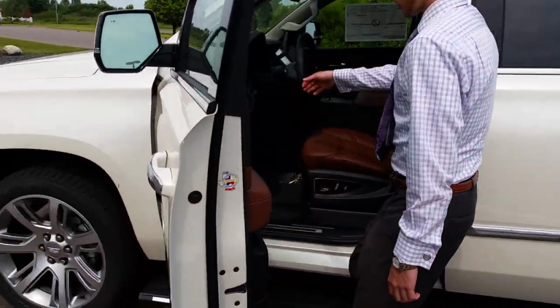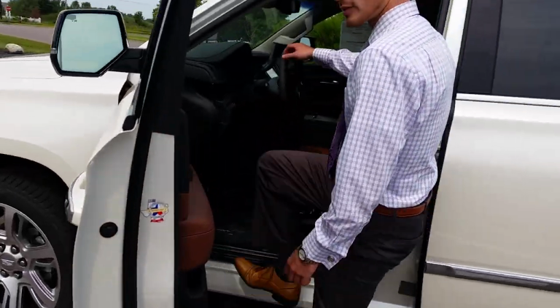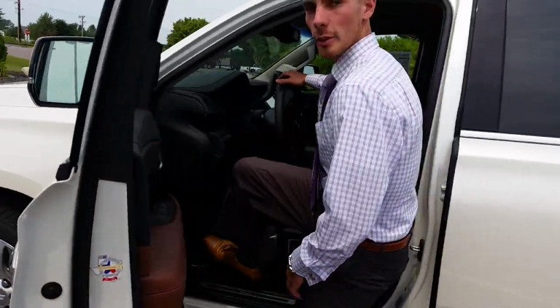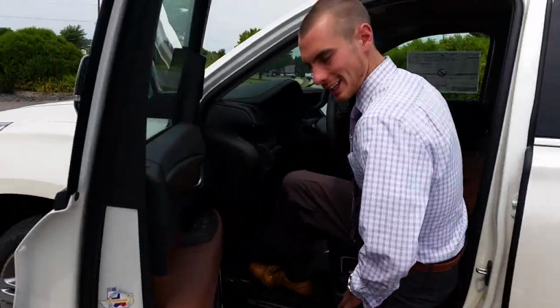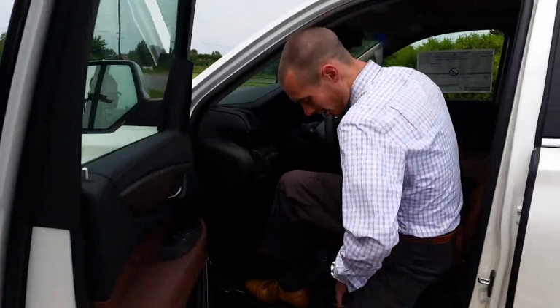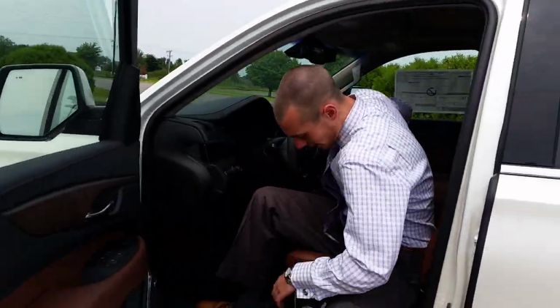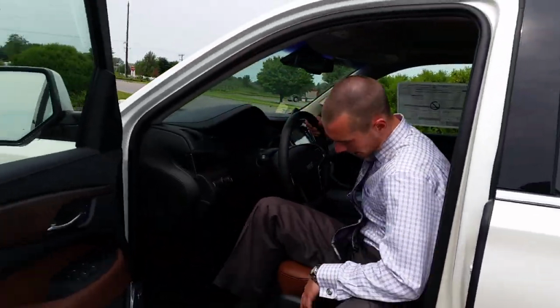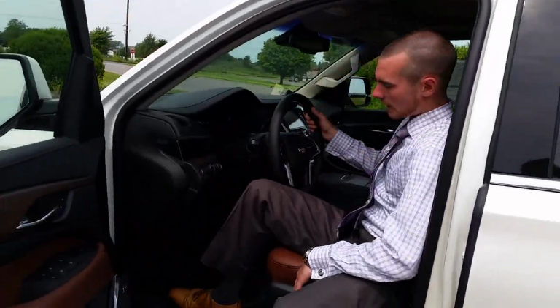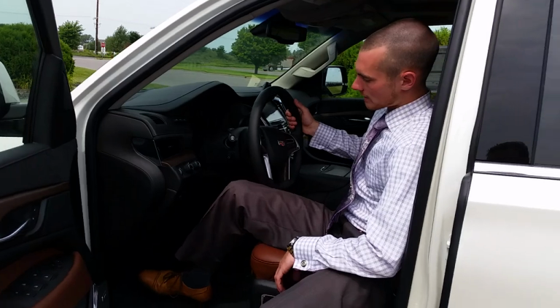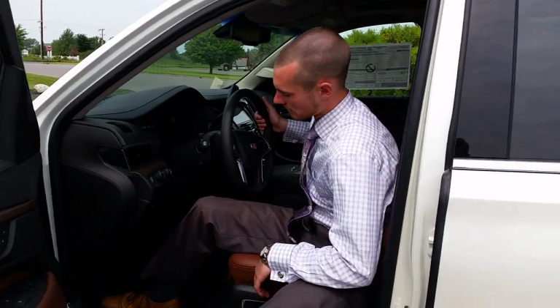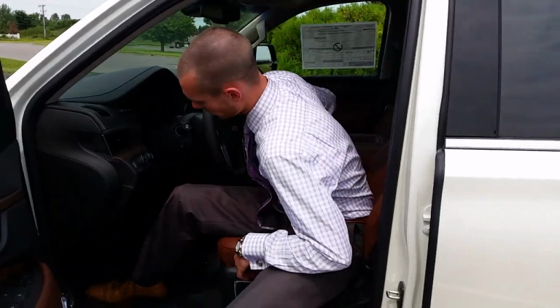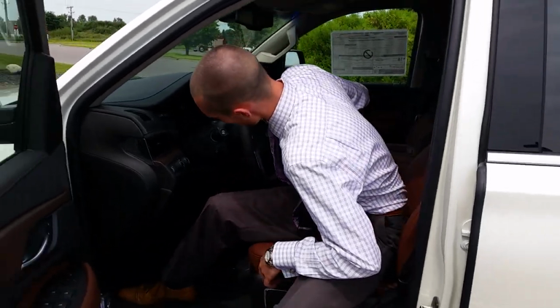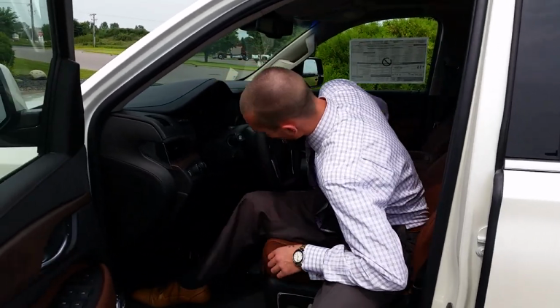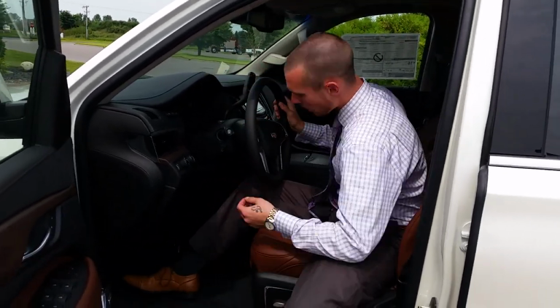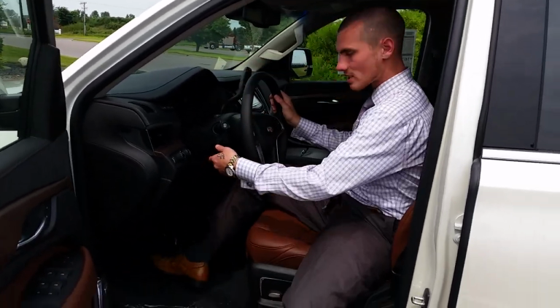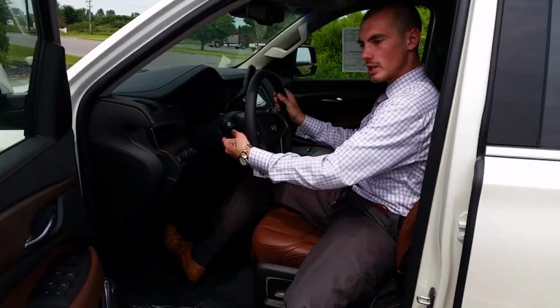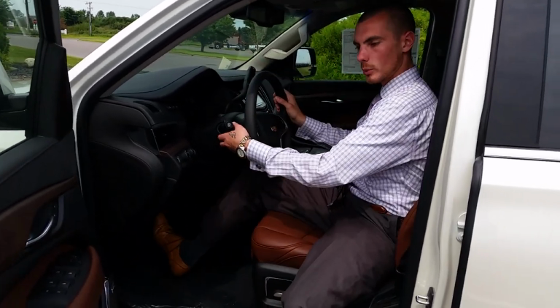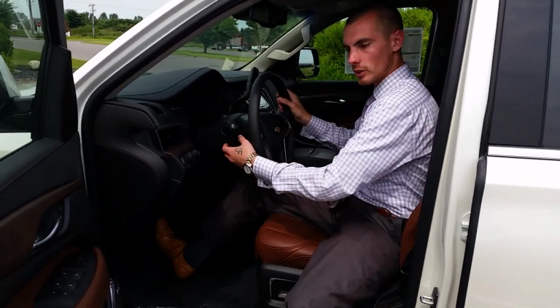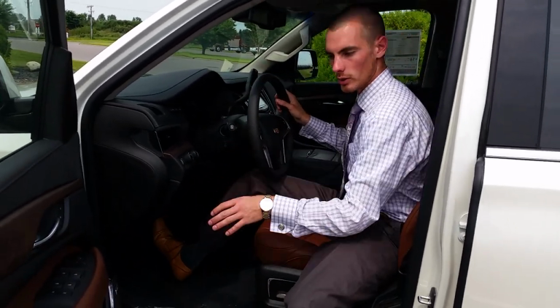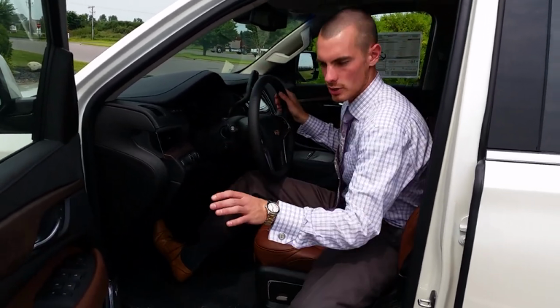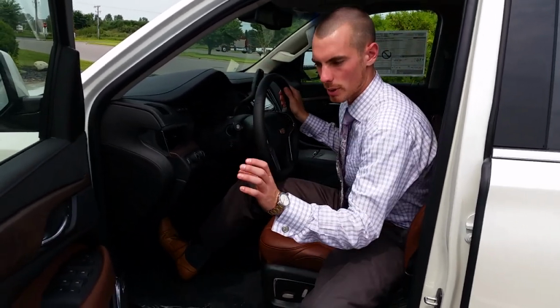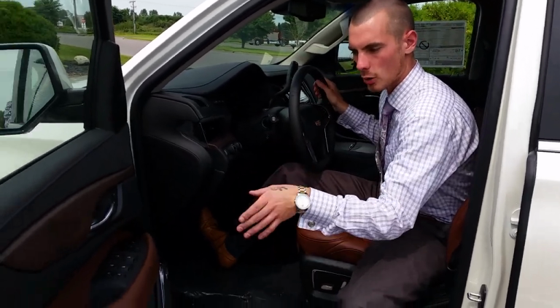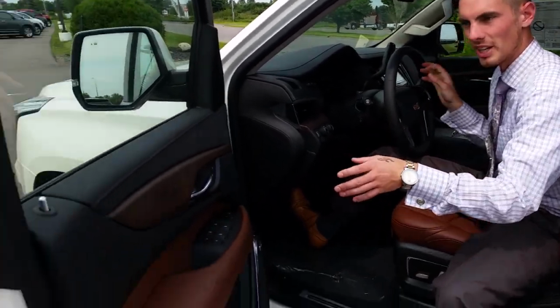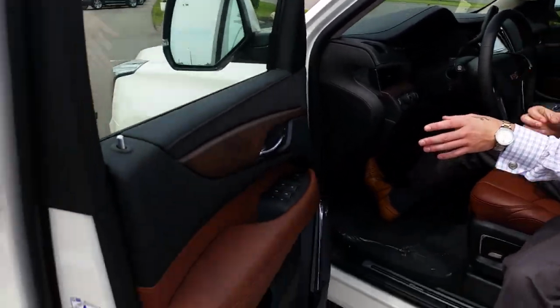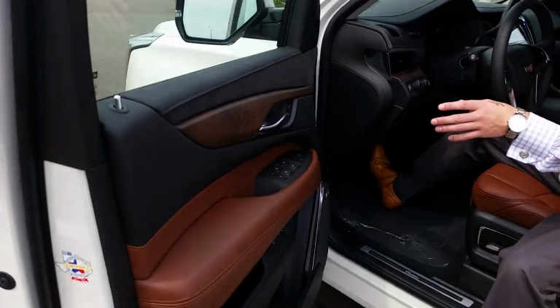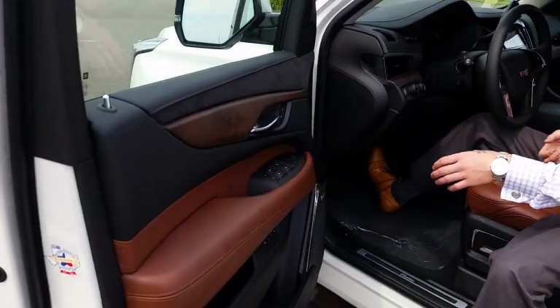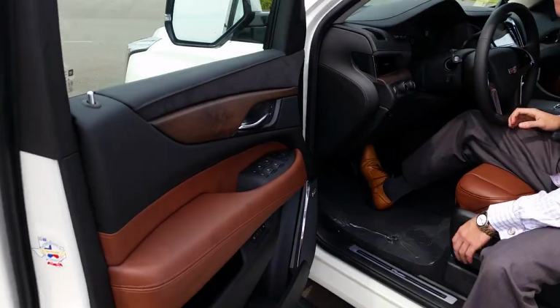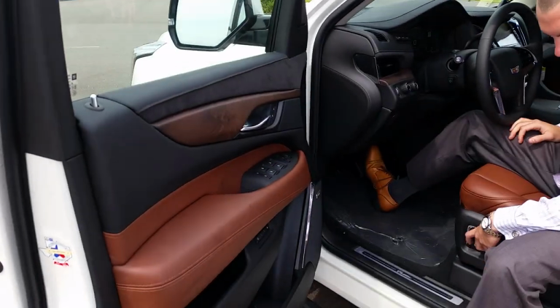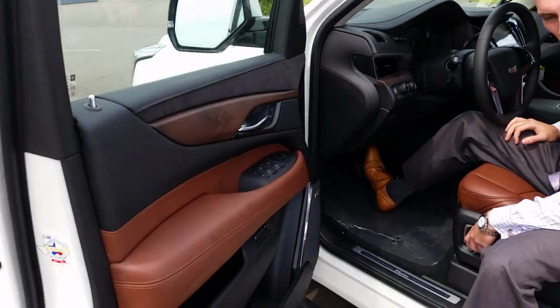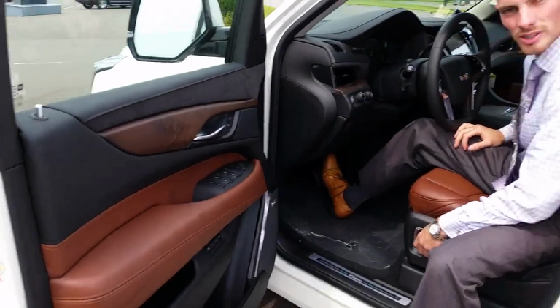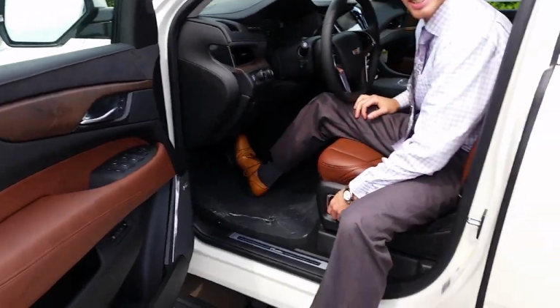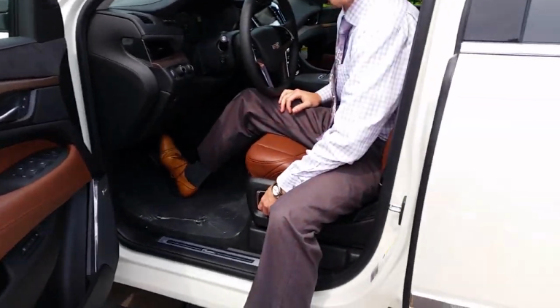First of all, depending on your Cadillac, you can have your power steering wheel, you got your power mirrors, power seats.